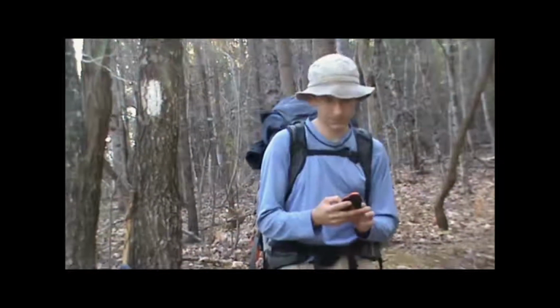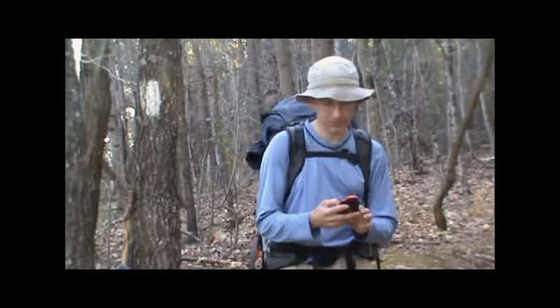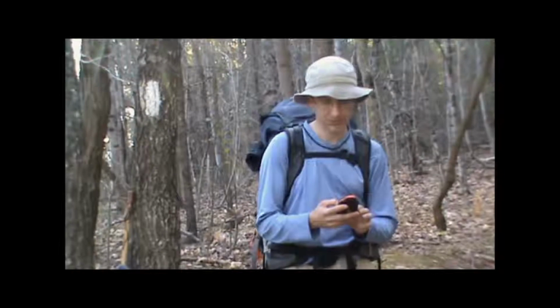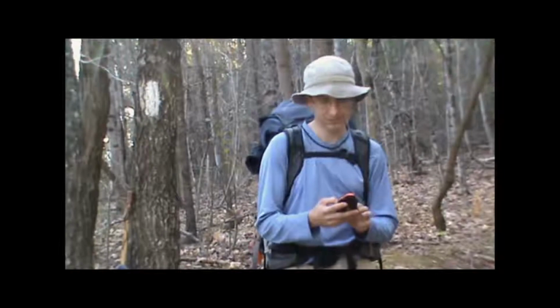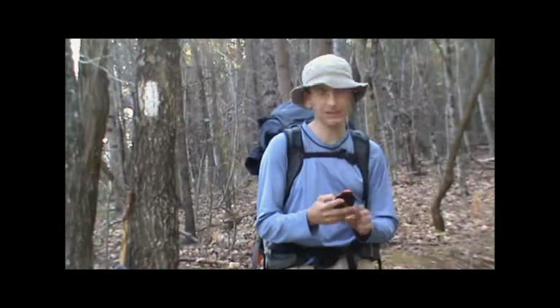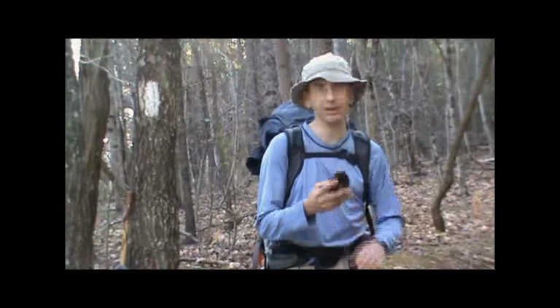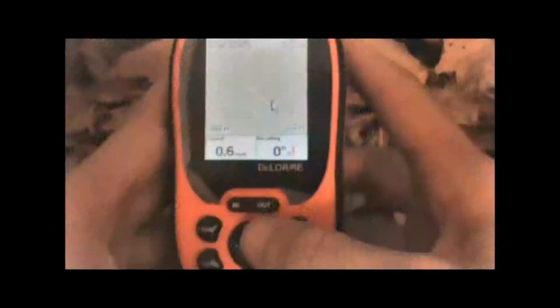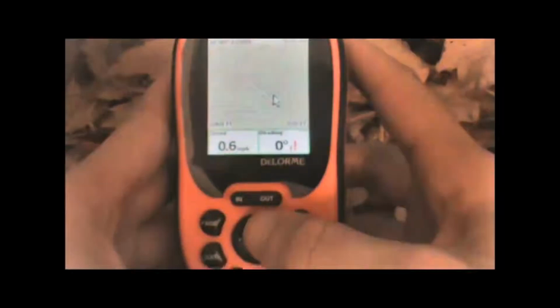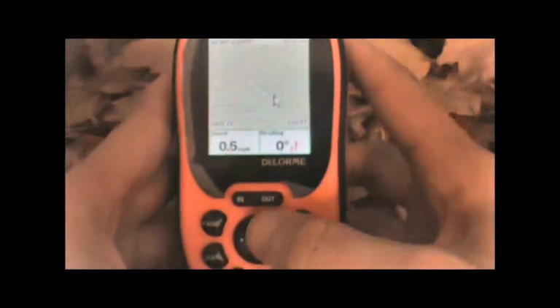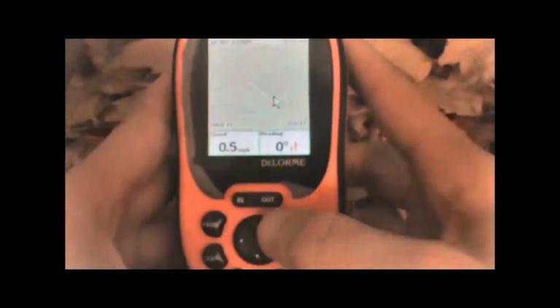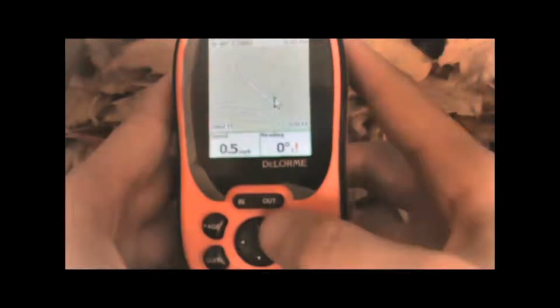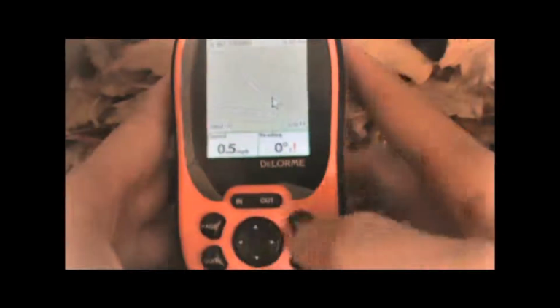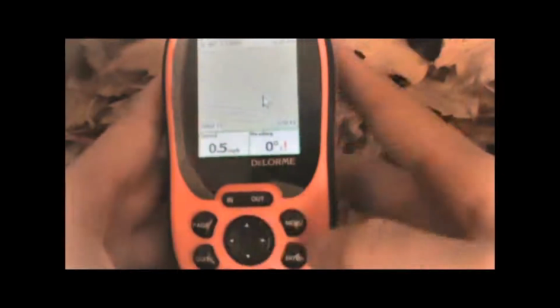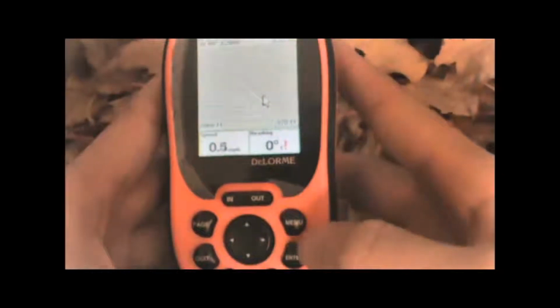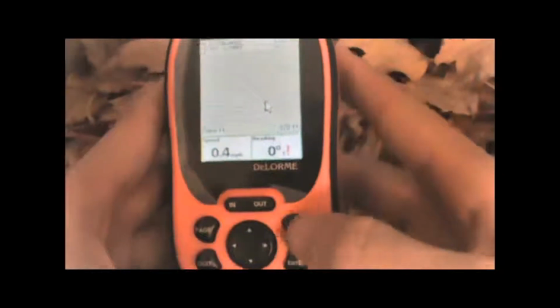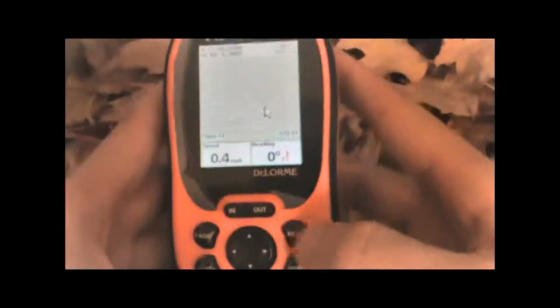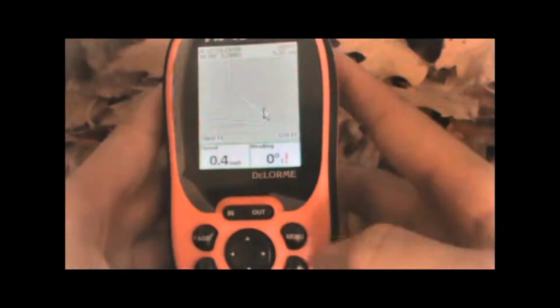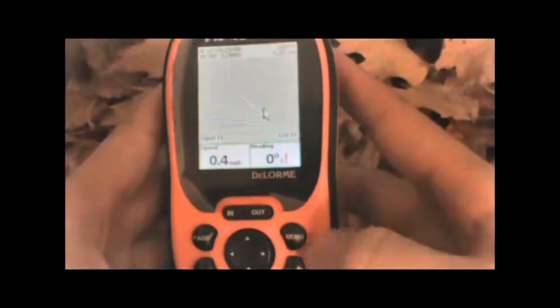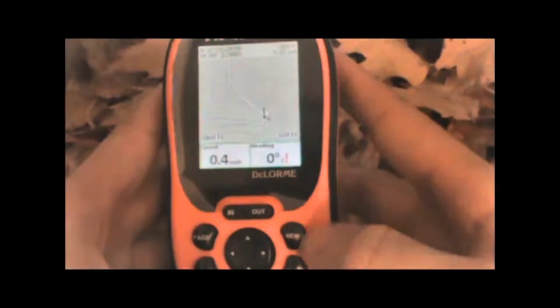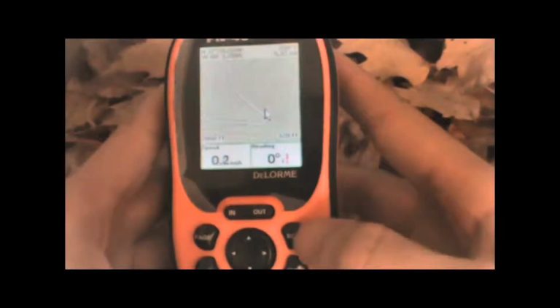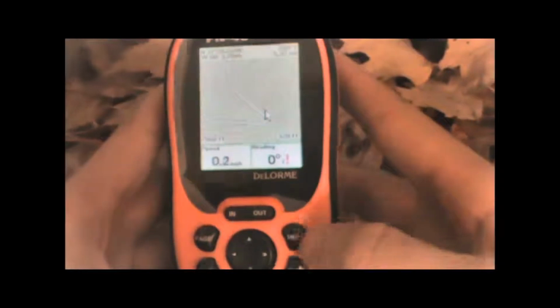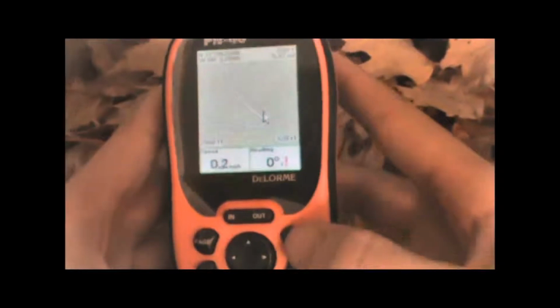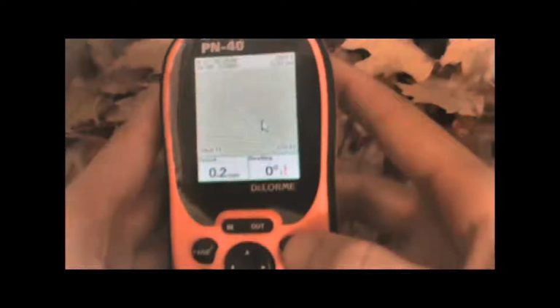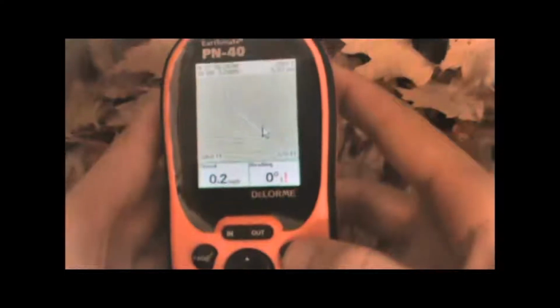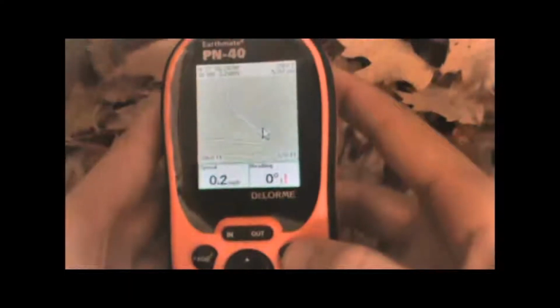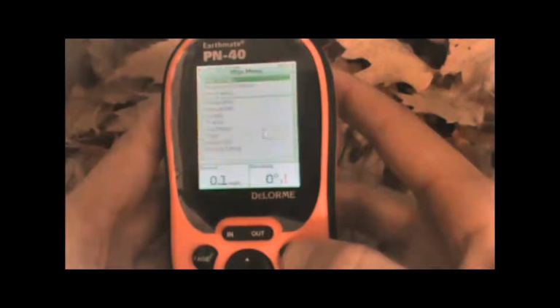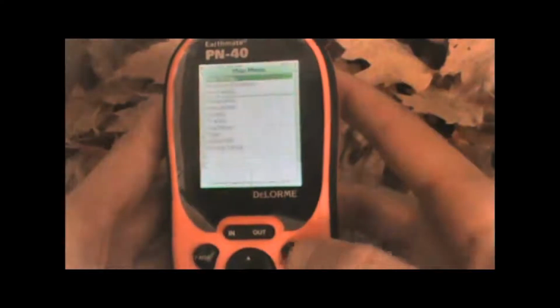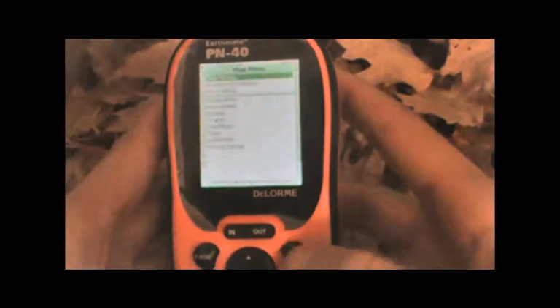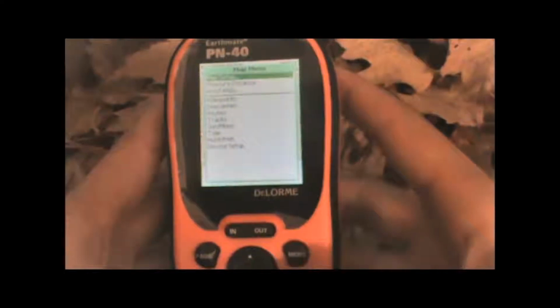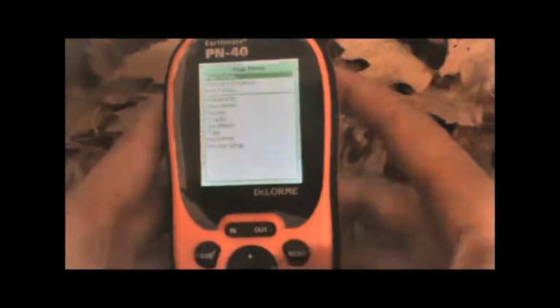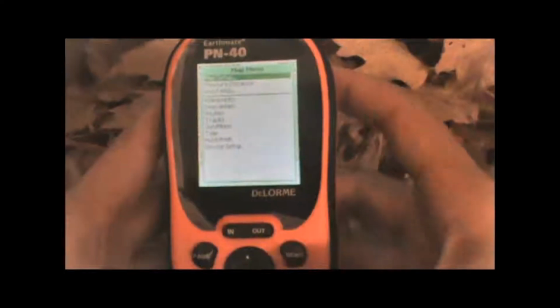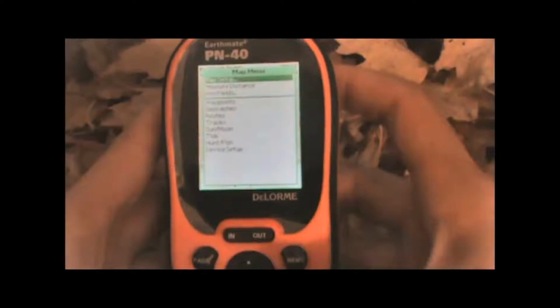We're just going to press the menu button from the main map page, highlight the Routes option, and hit Enter.